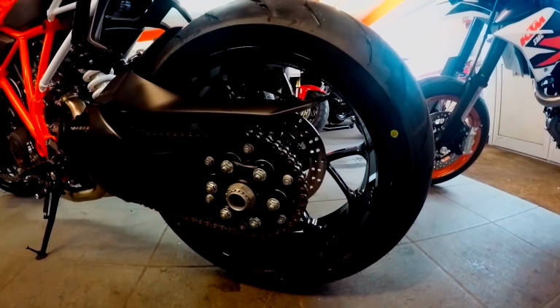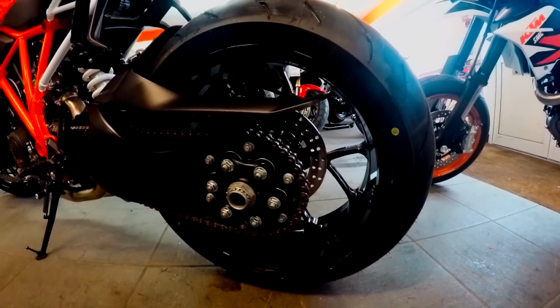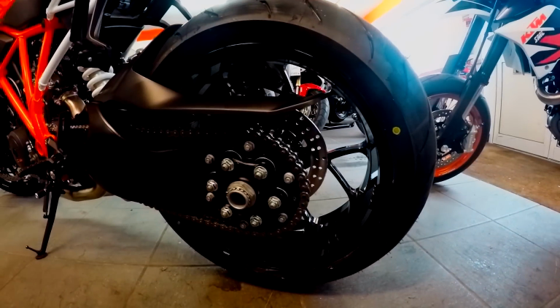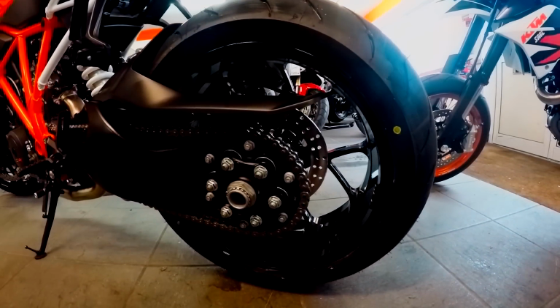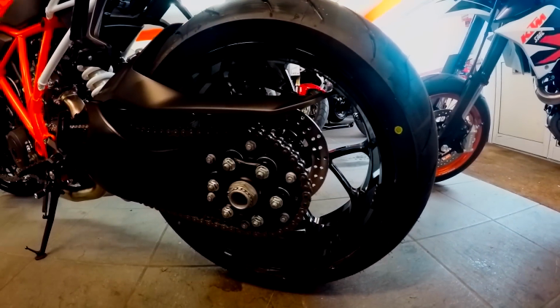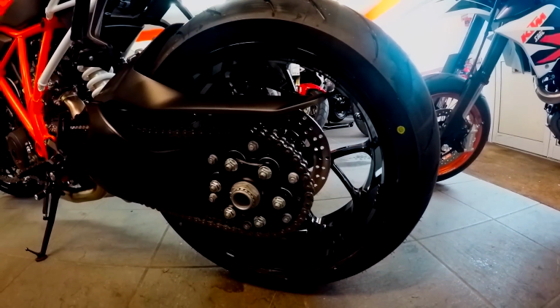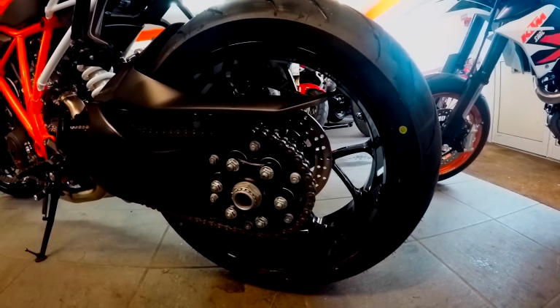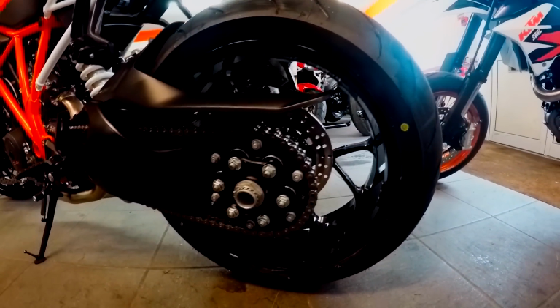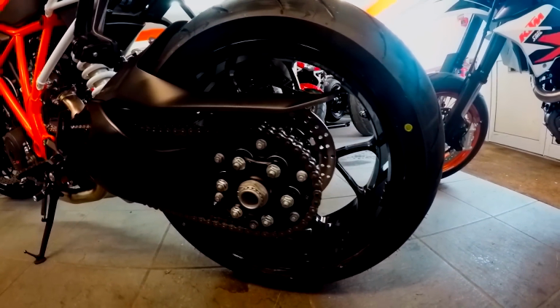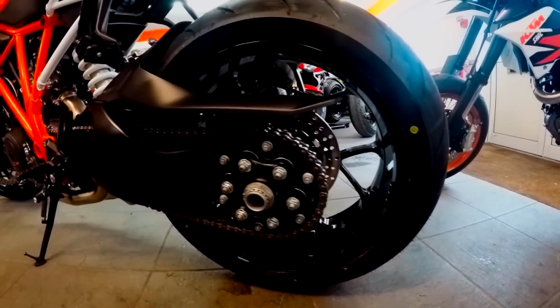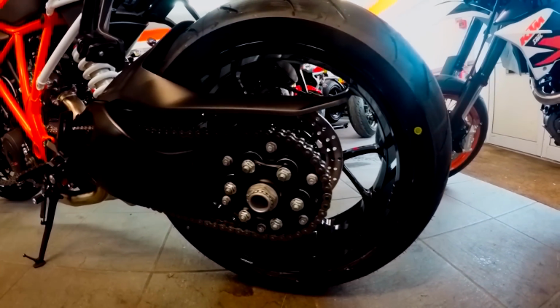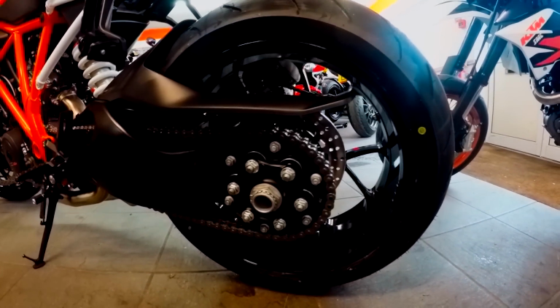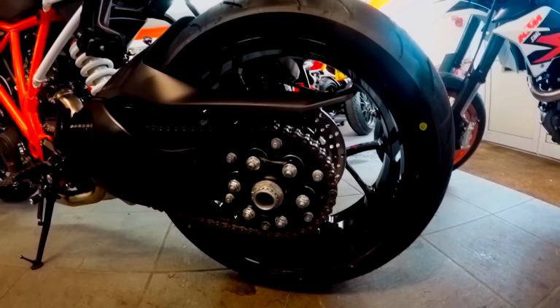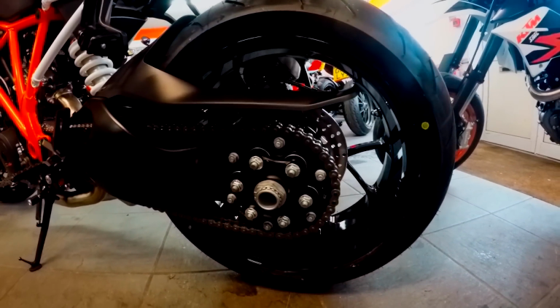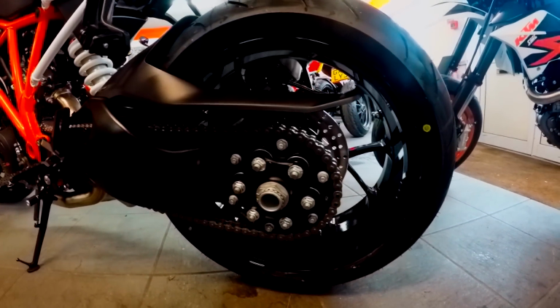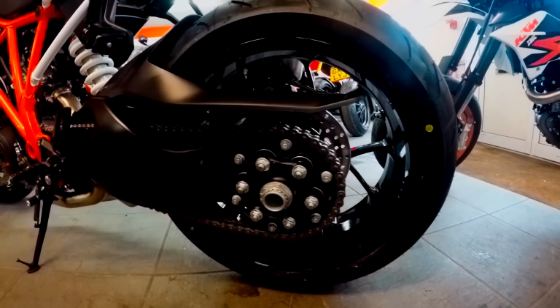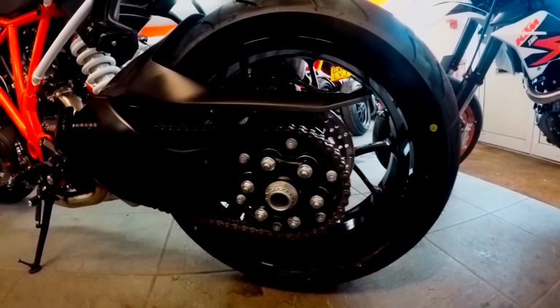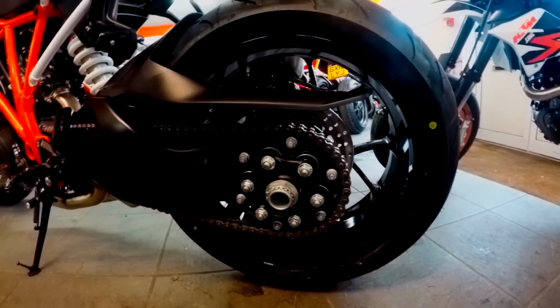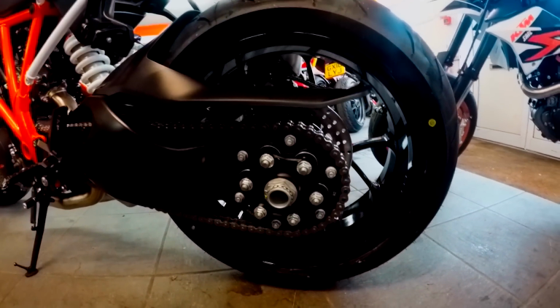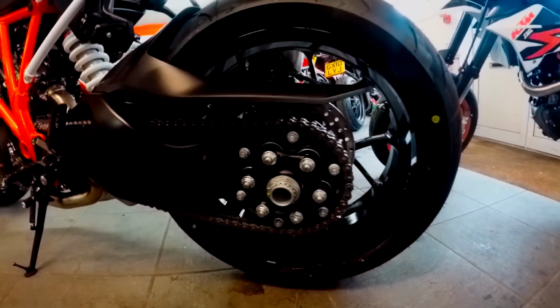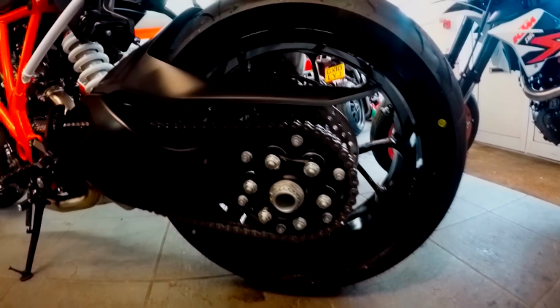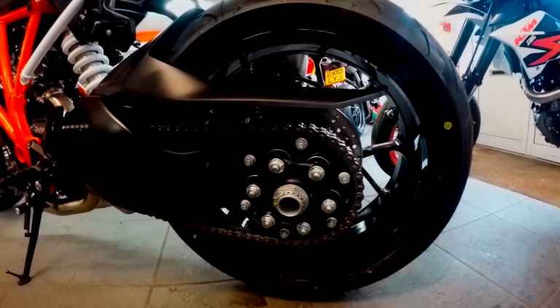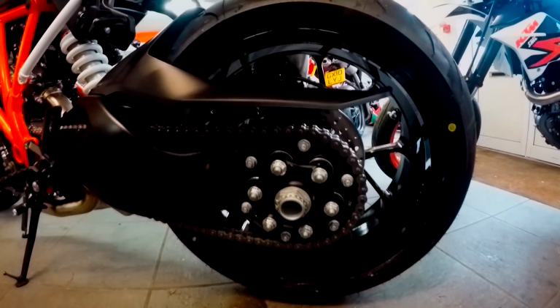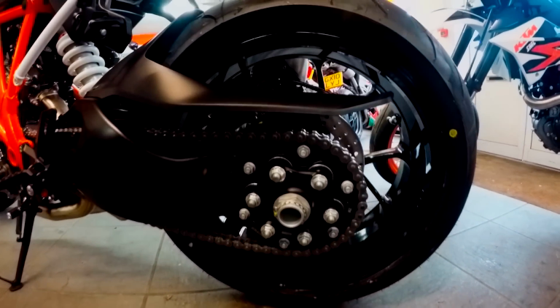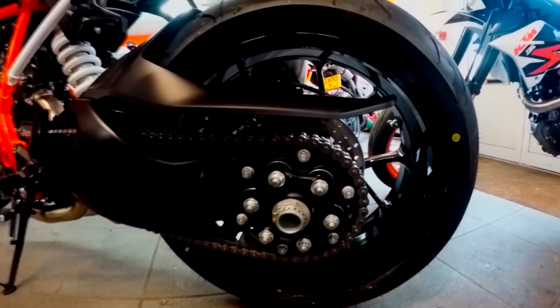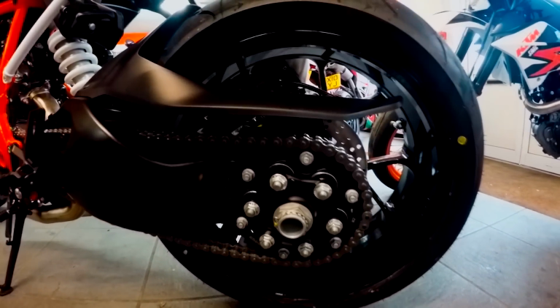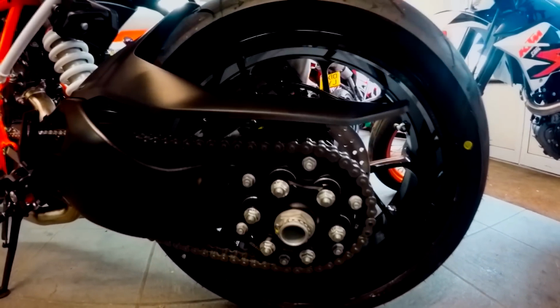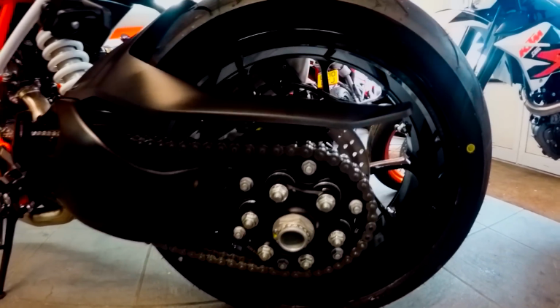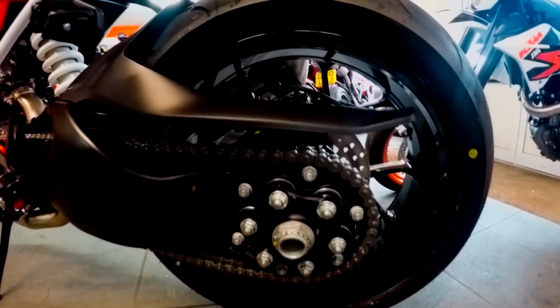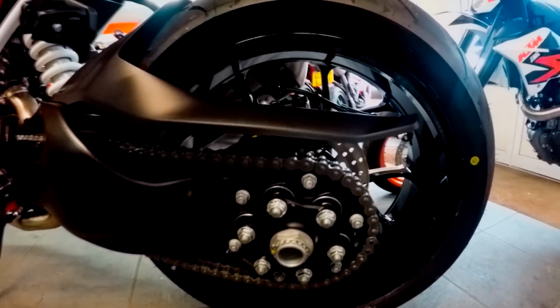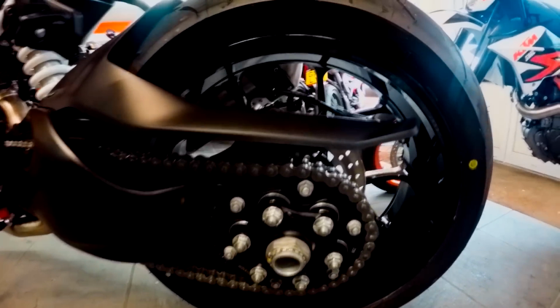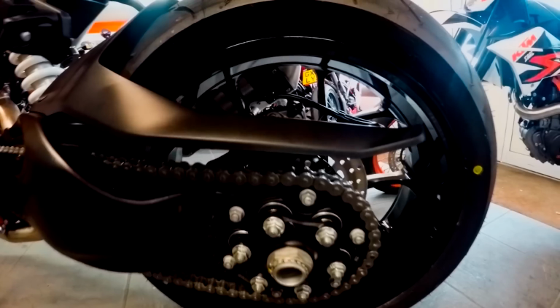At the back, we have a two-piston fixed caliper, with a 240mm diameter brake disc.